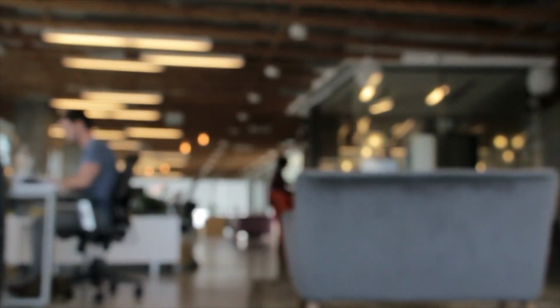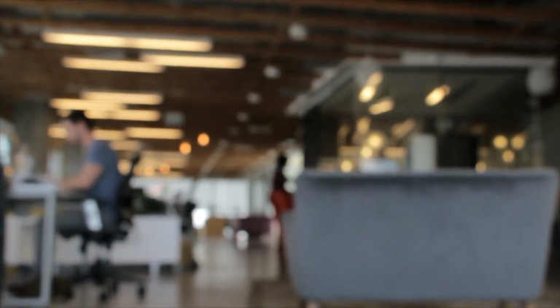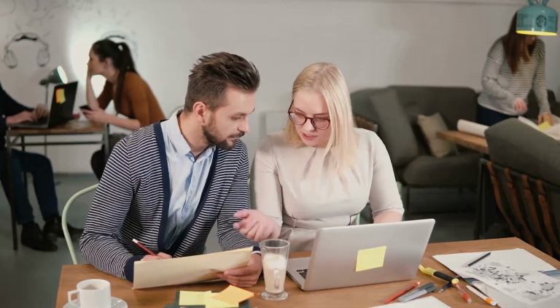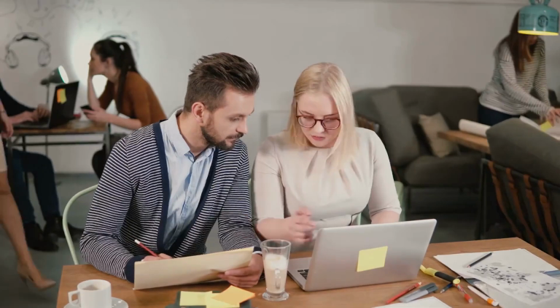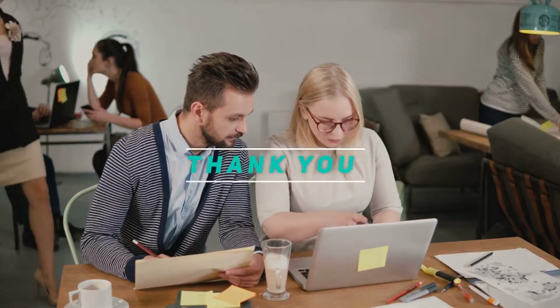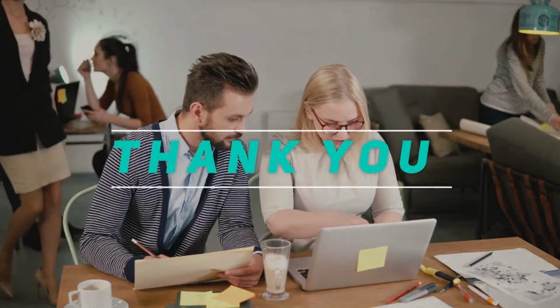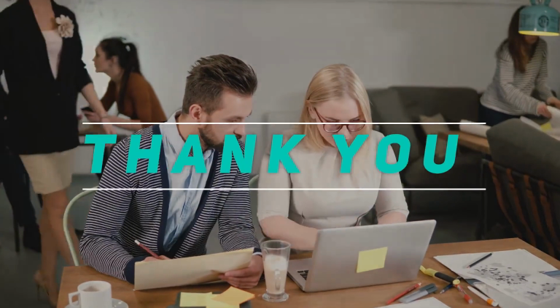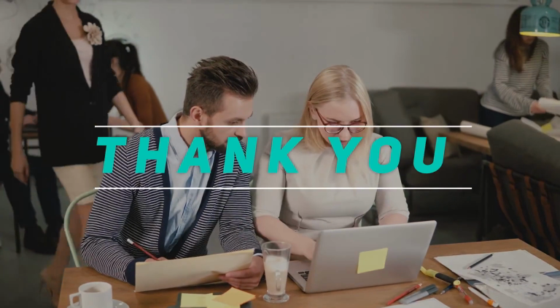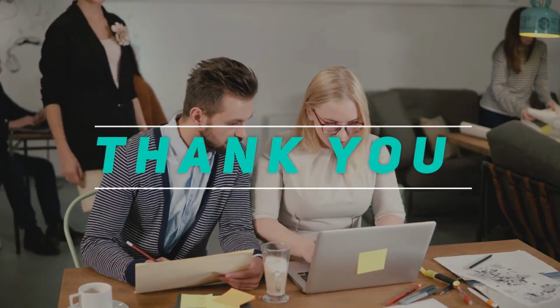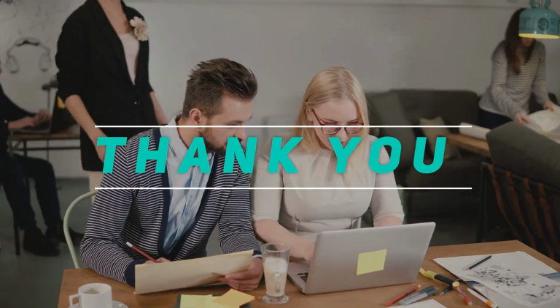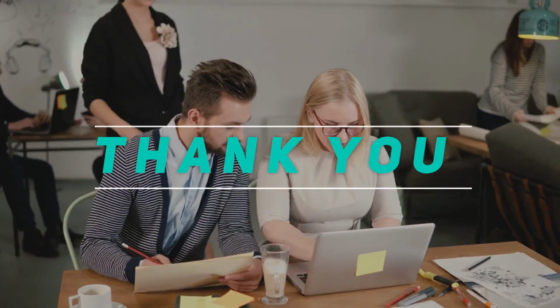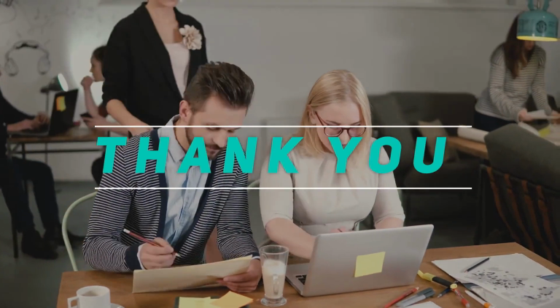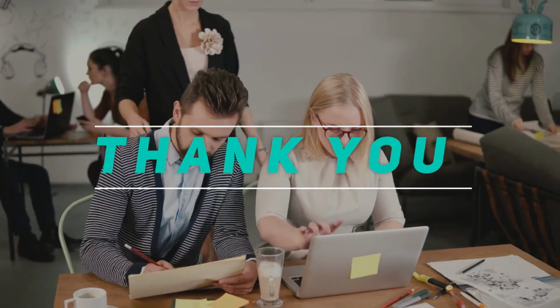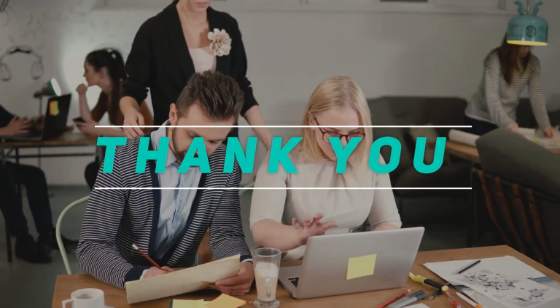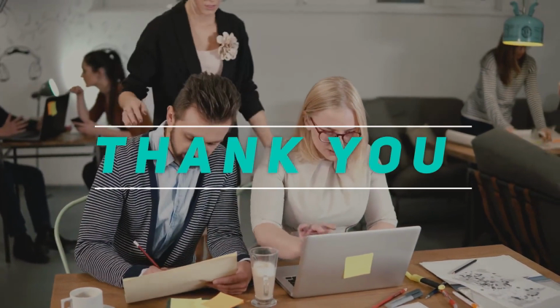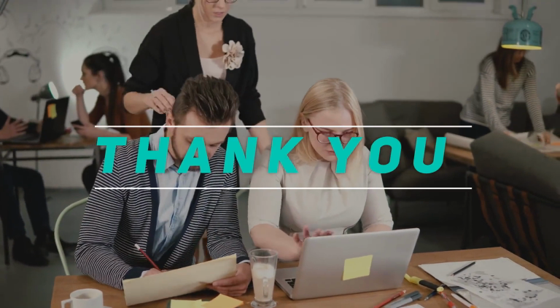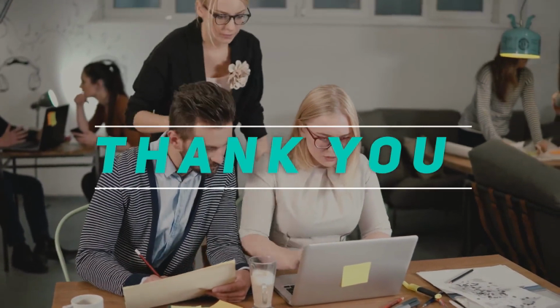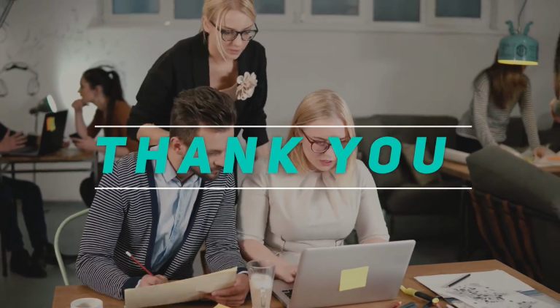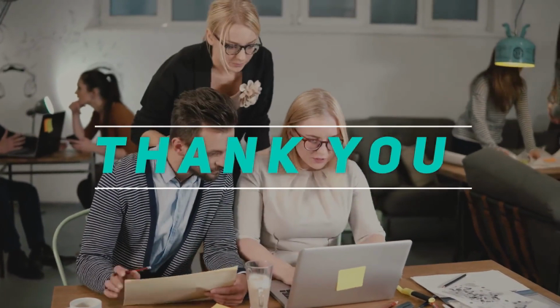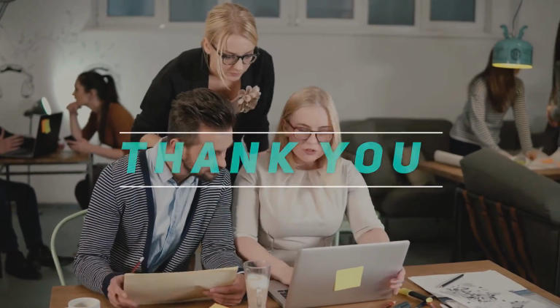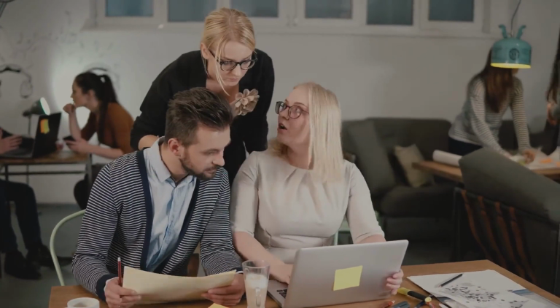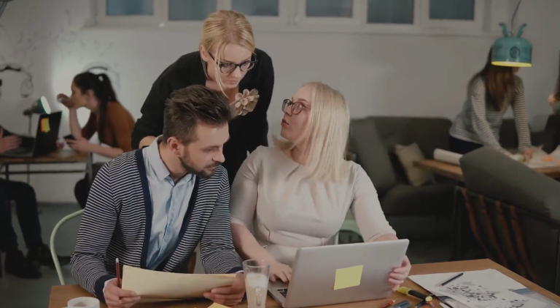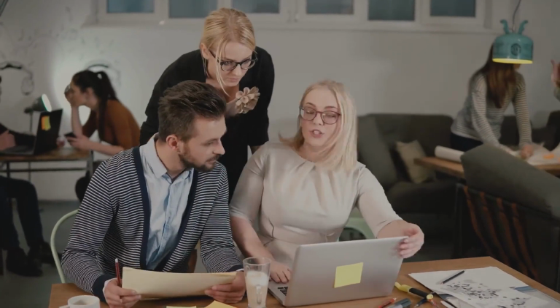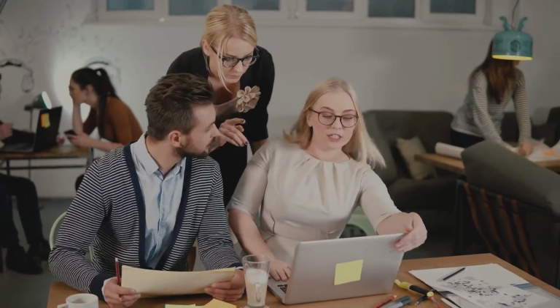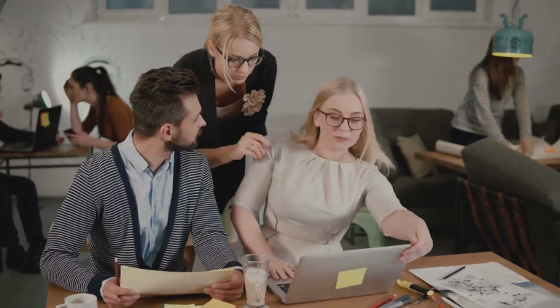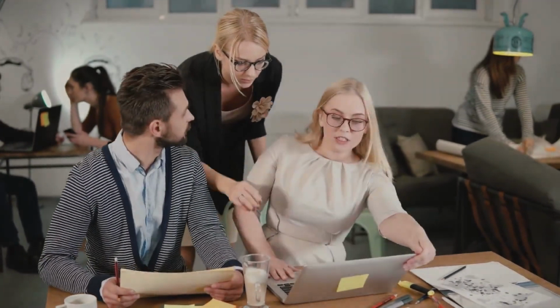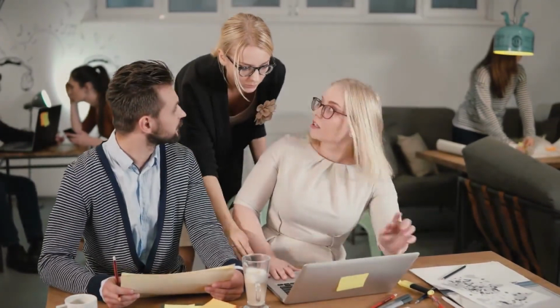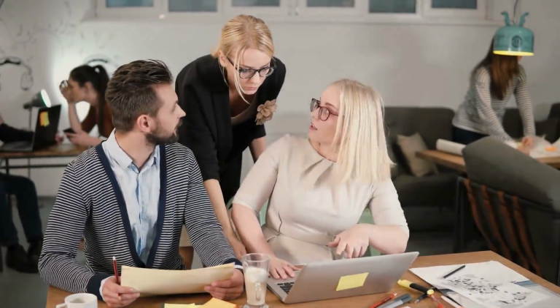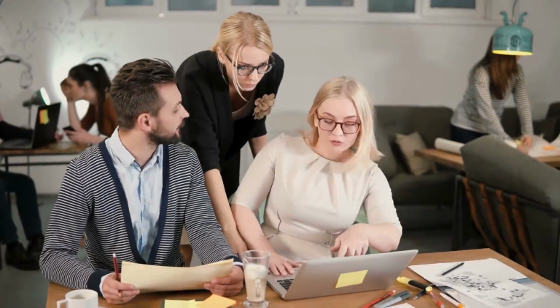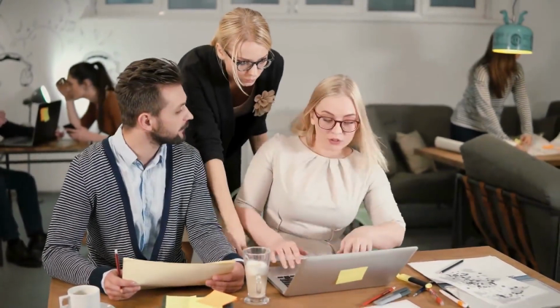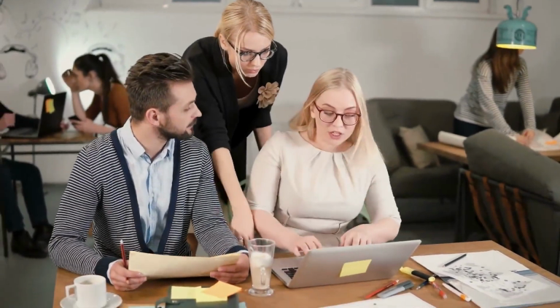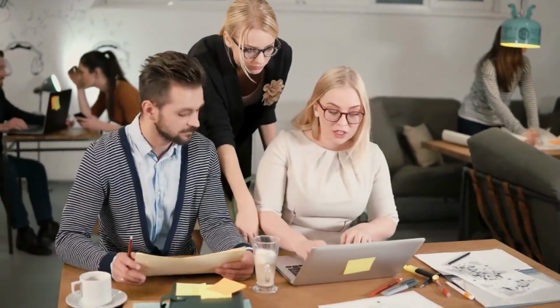Thanks for watching this video. Please subscribe and stay tuned.